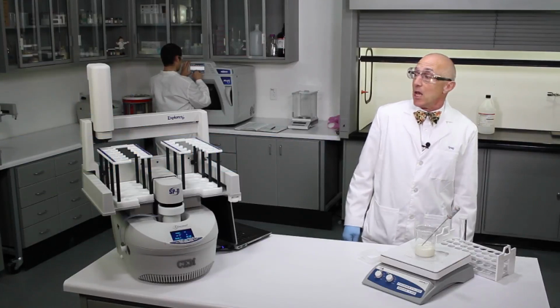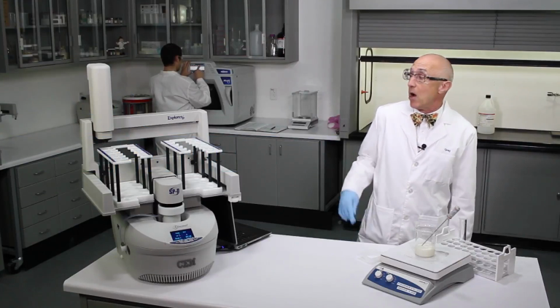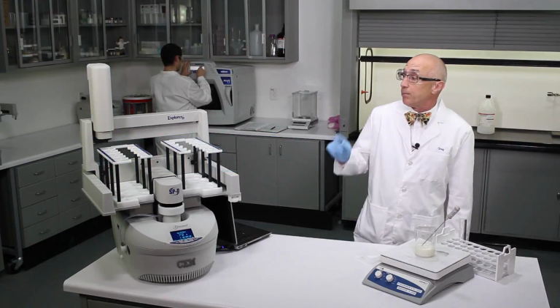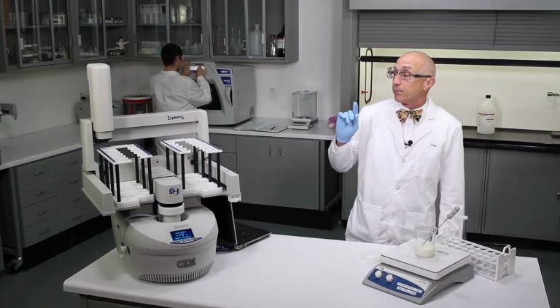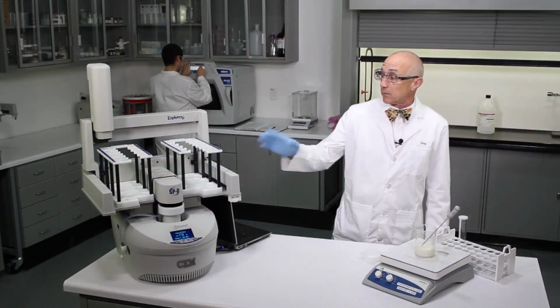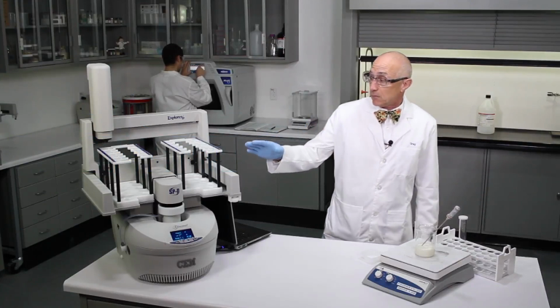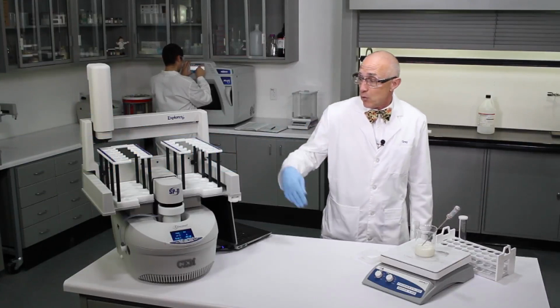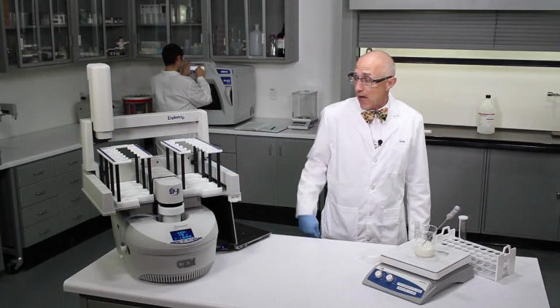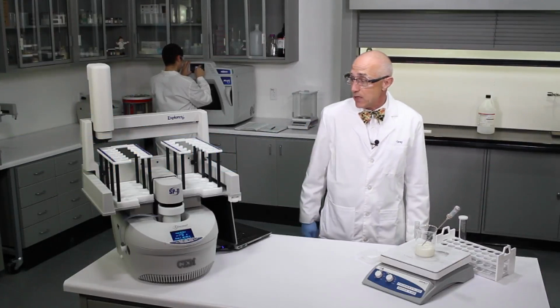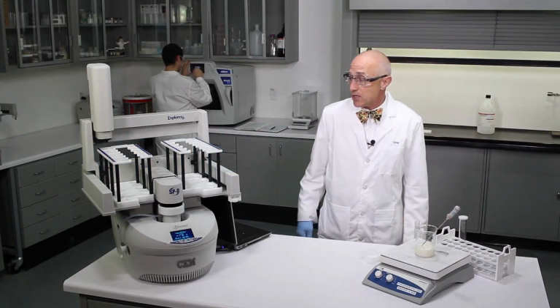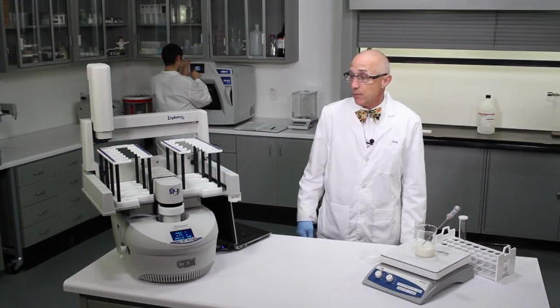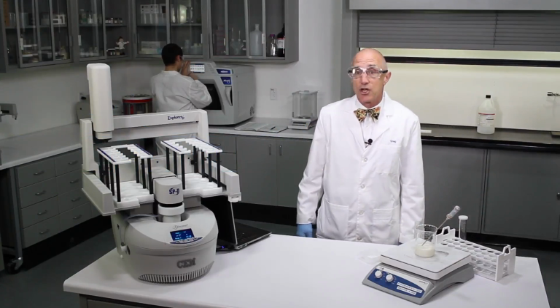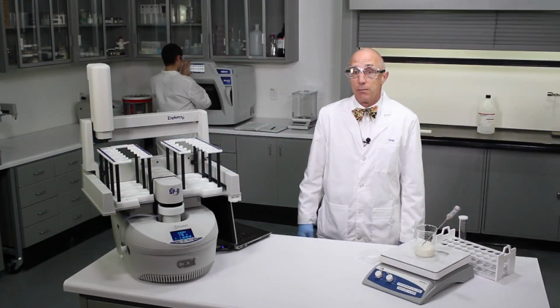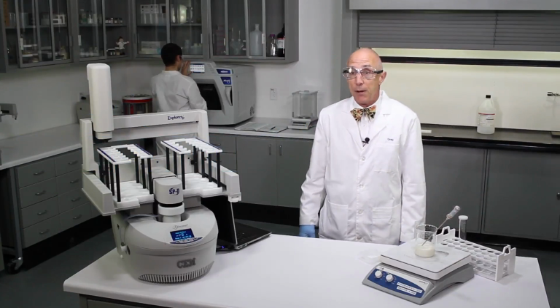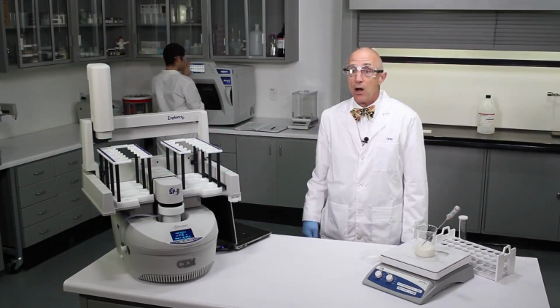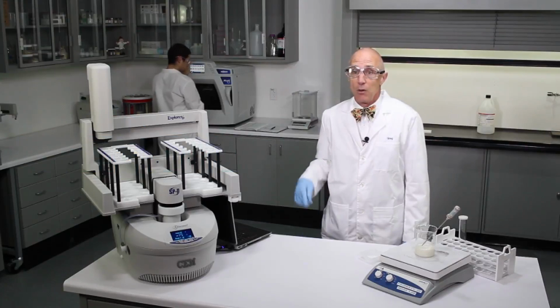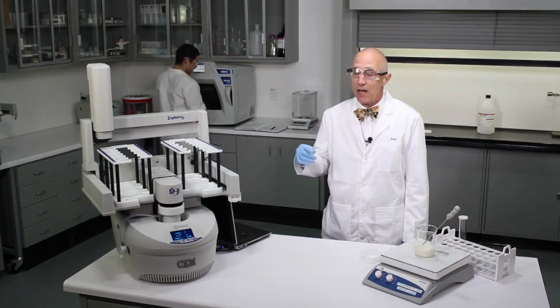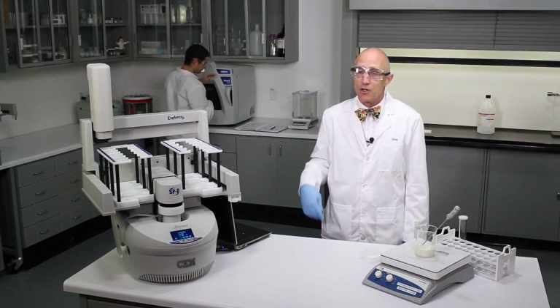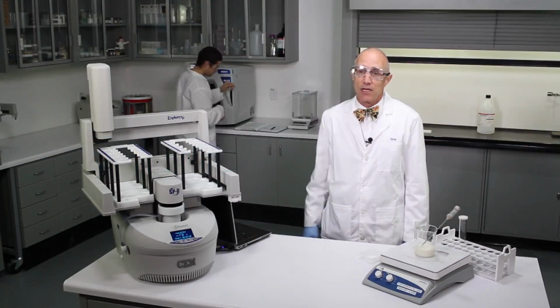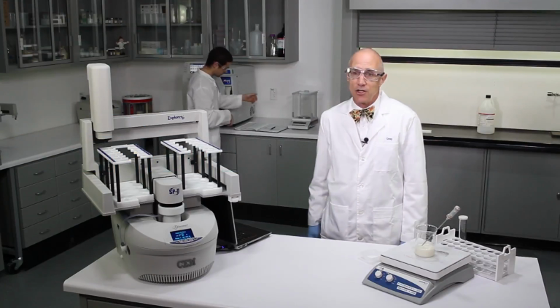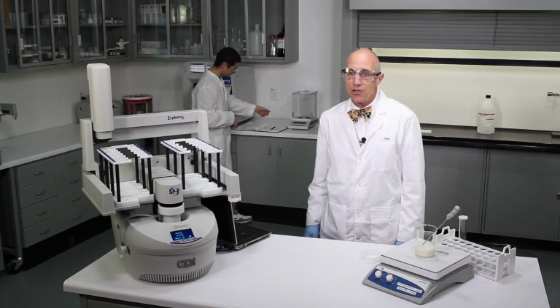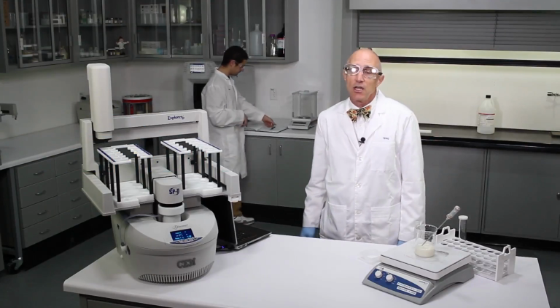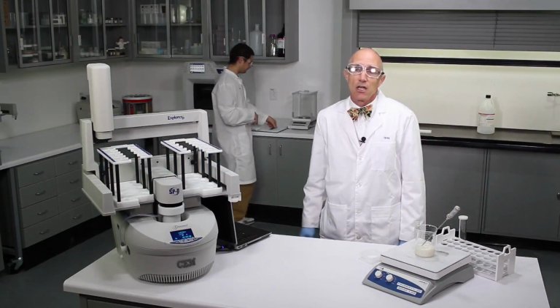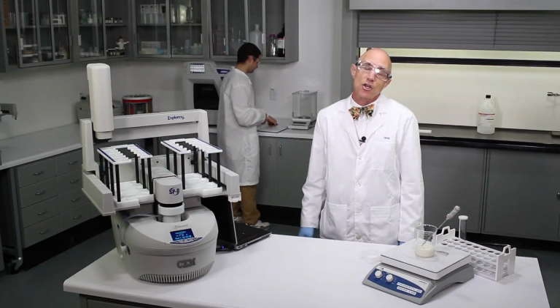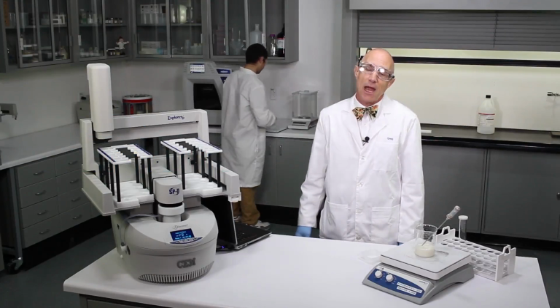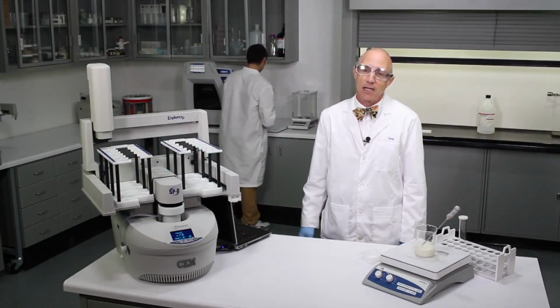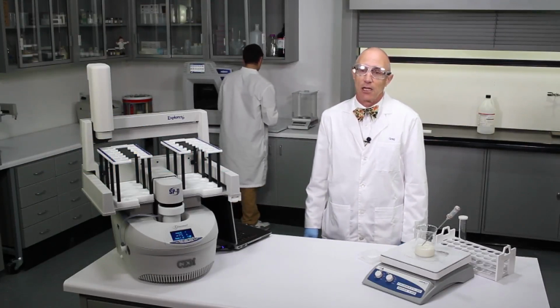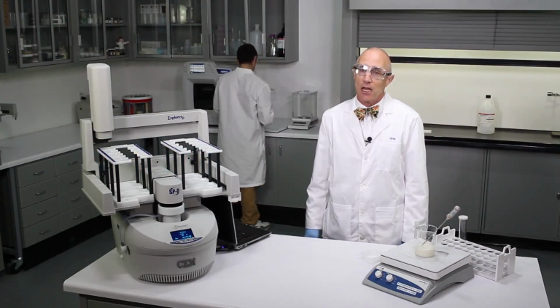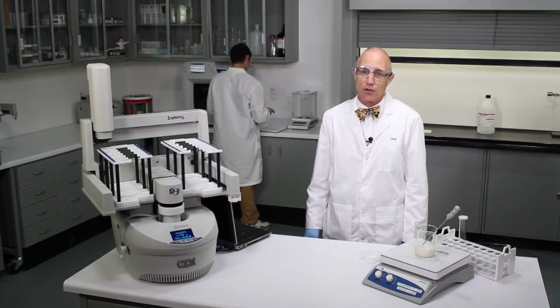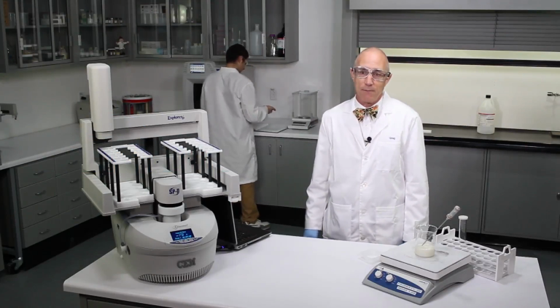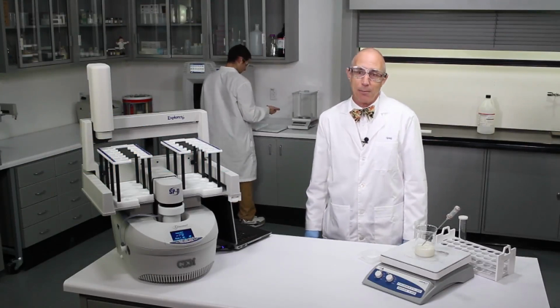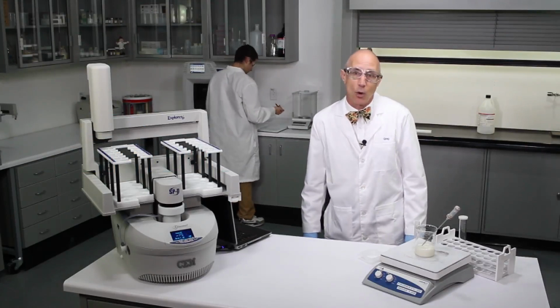We've got it in the system. It's going to prepare, and while it's doing the digestion, let's go back and take a little history of popcorn.